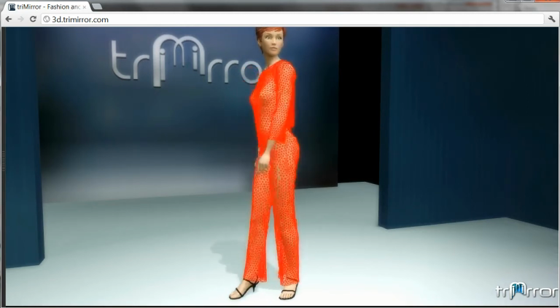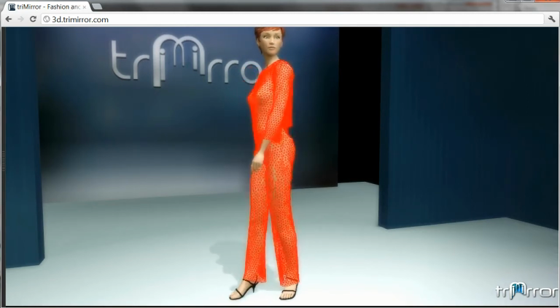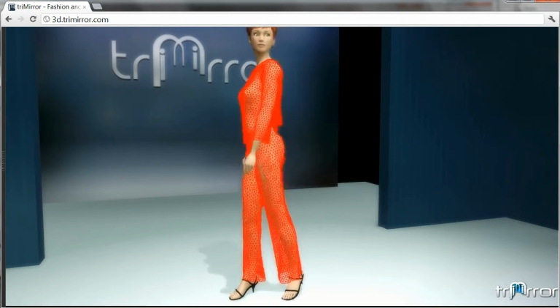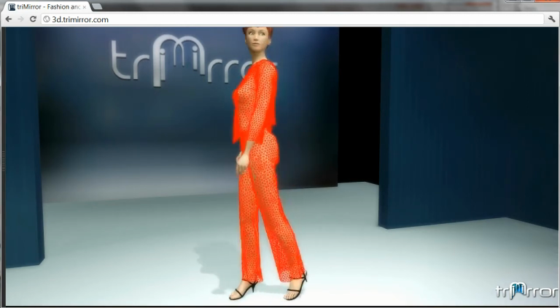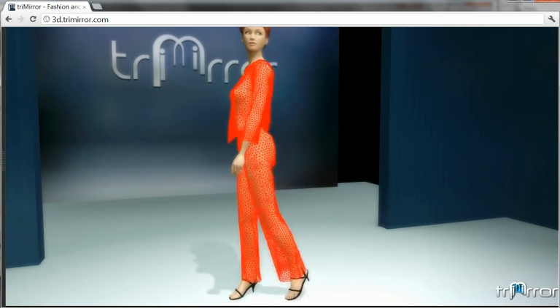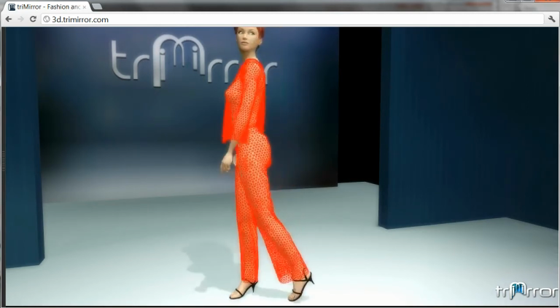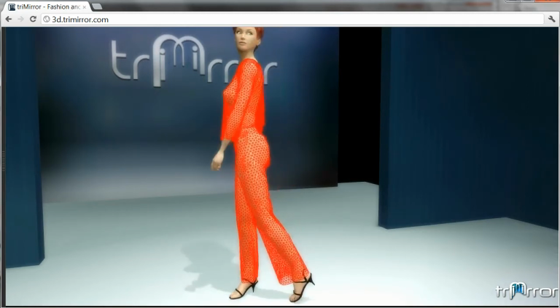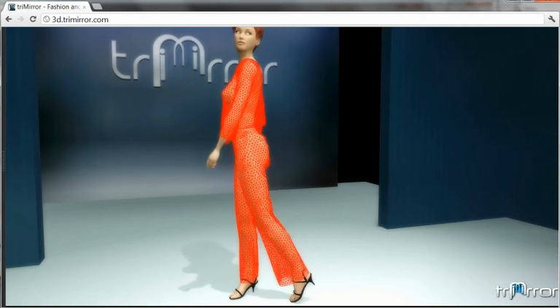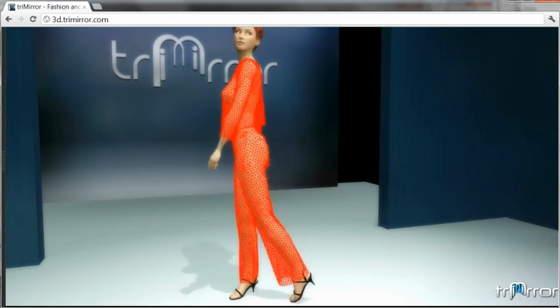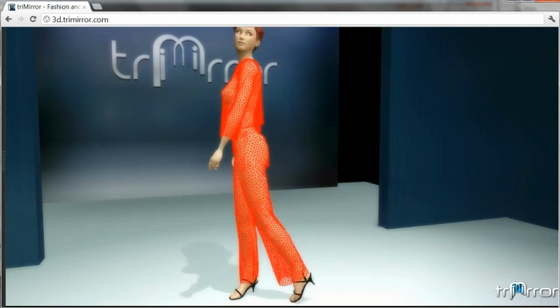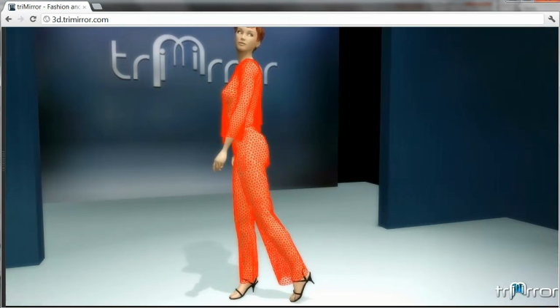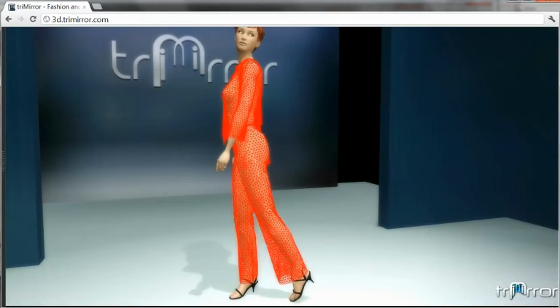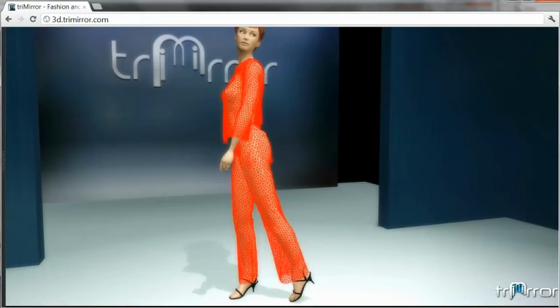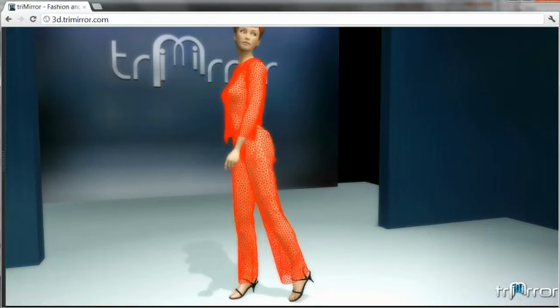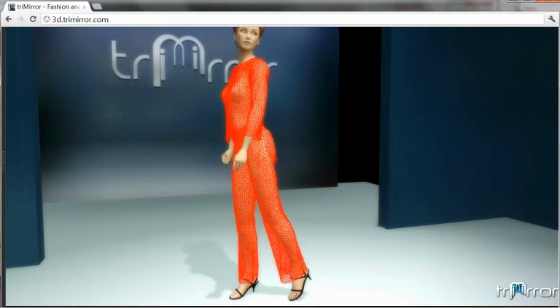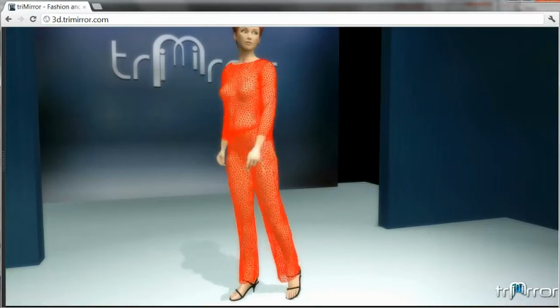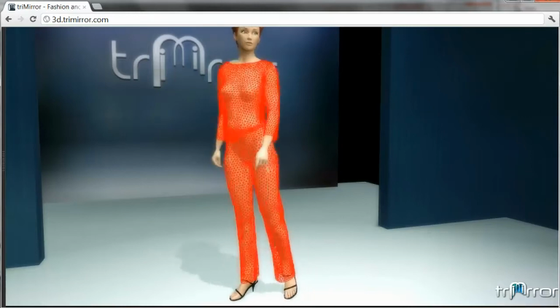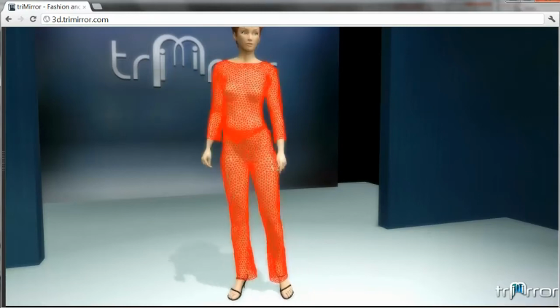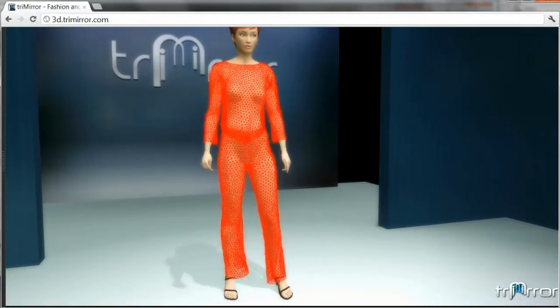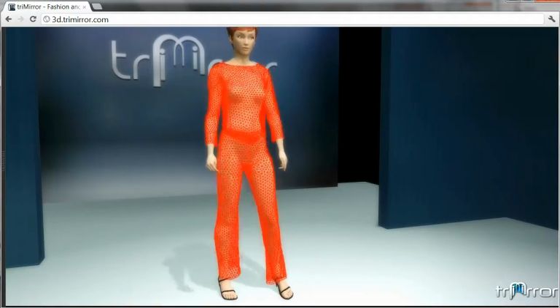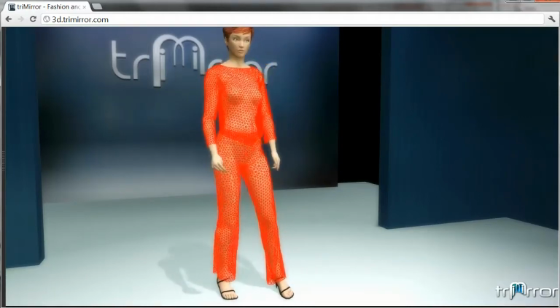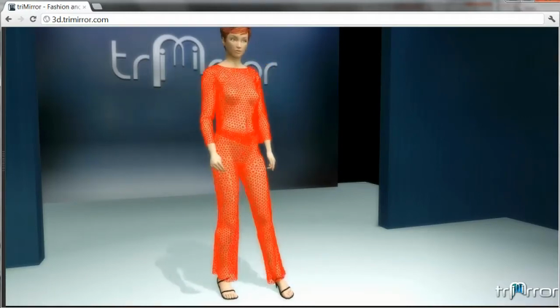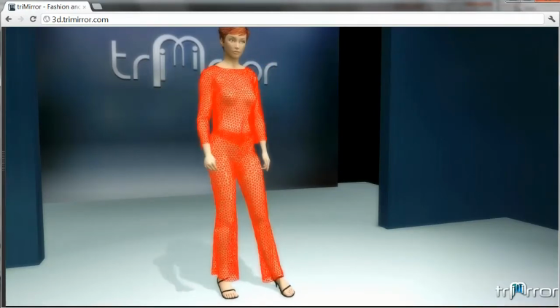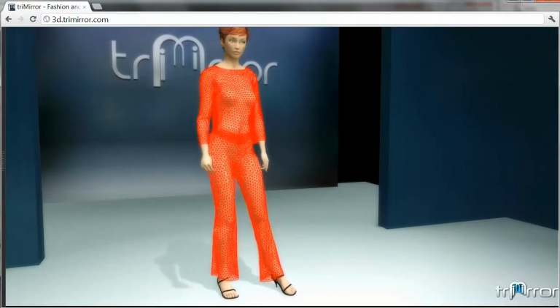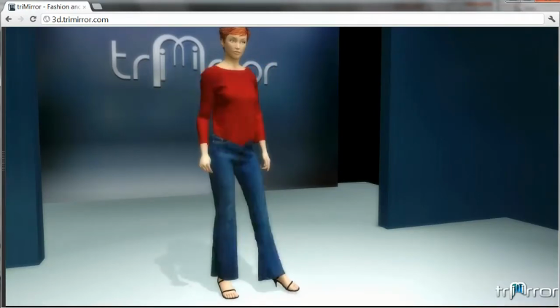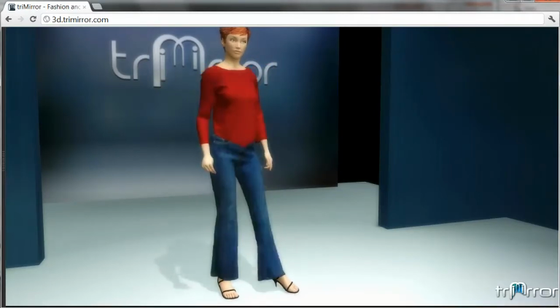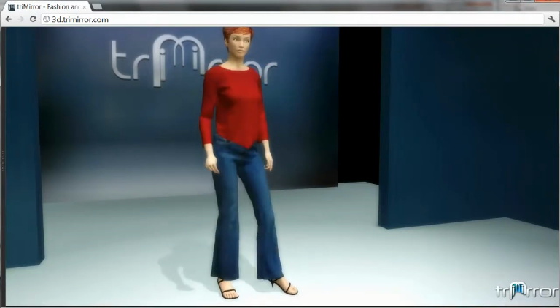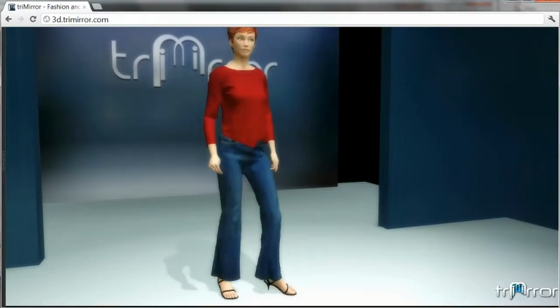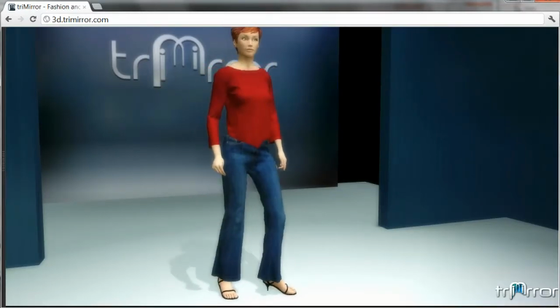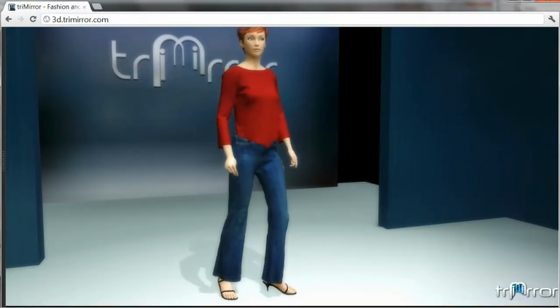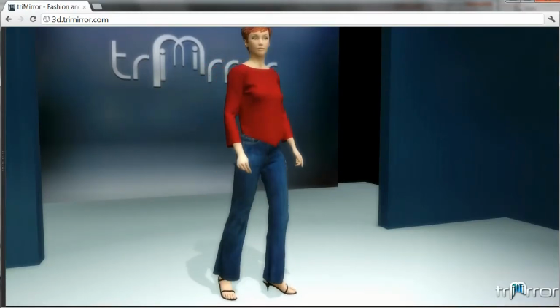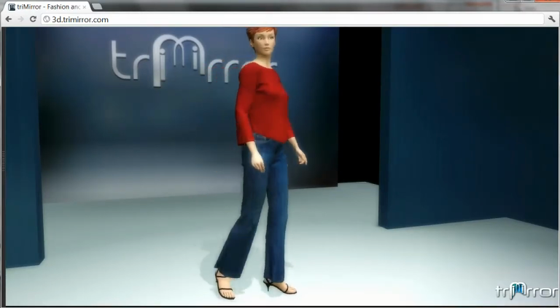The system will become smarter and smarter, knowing your measurements, style, and what to suggest to you when new product lines come out.